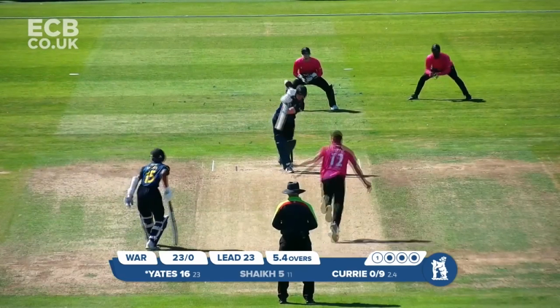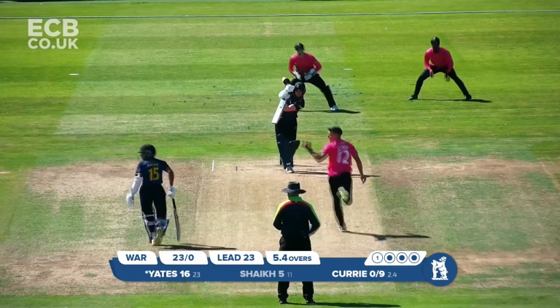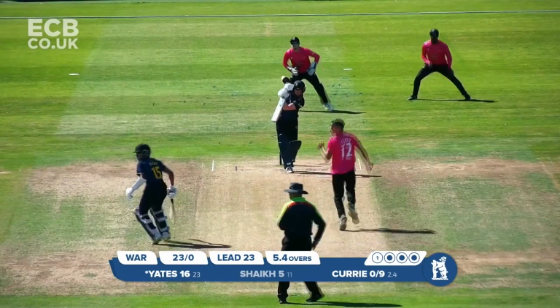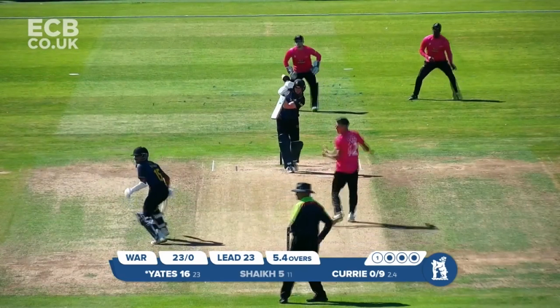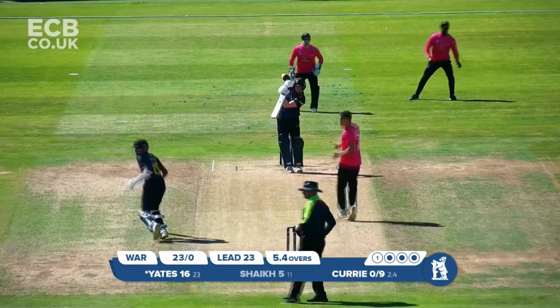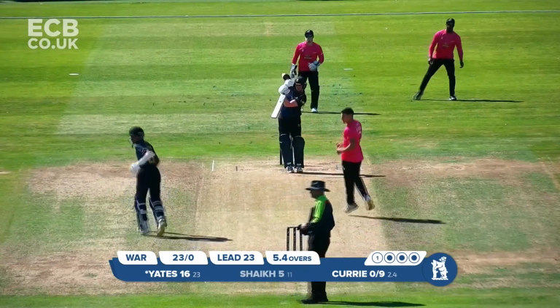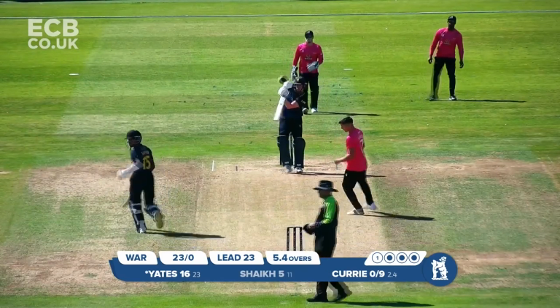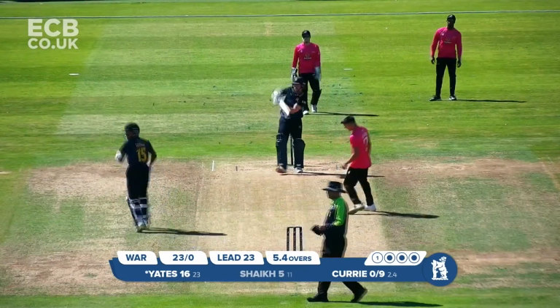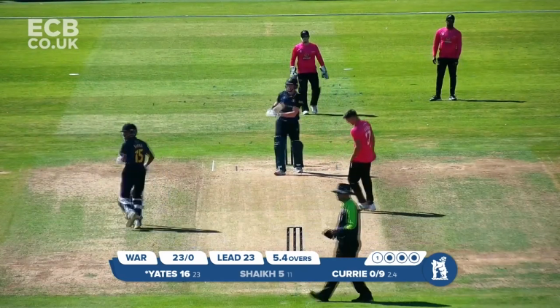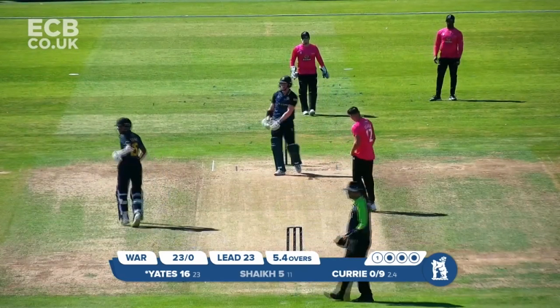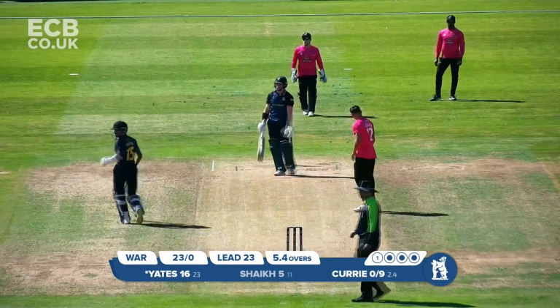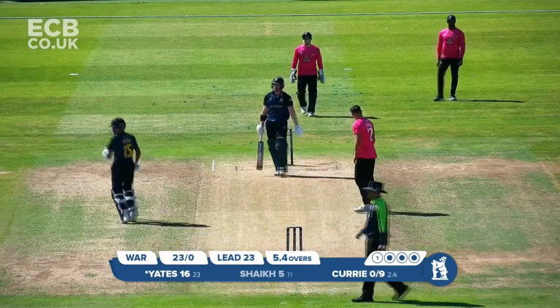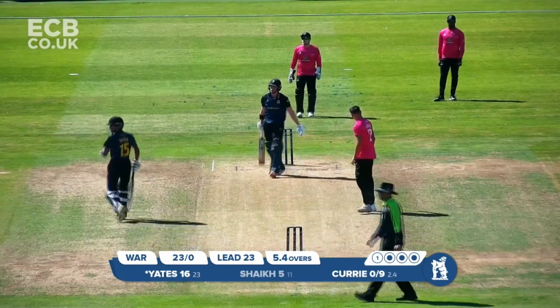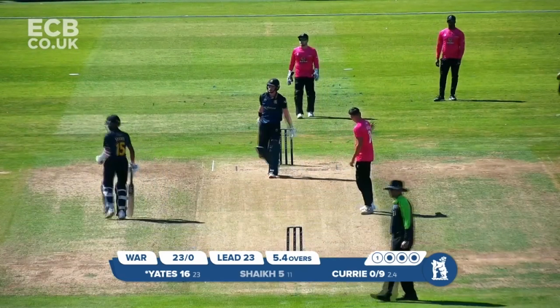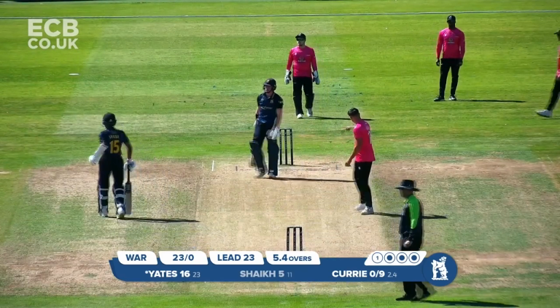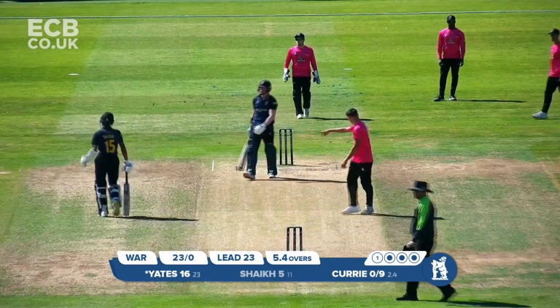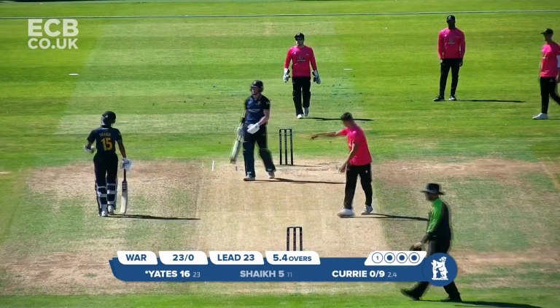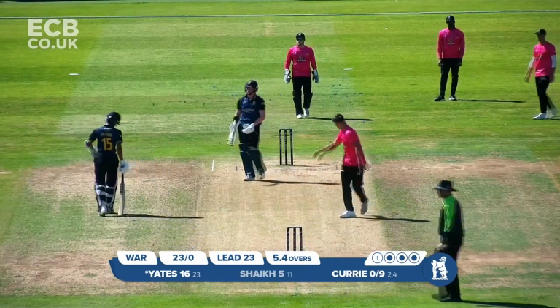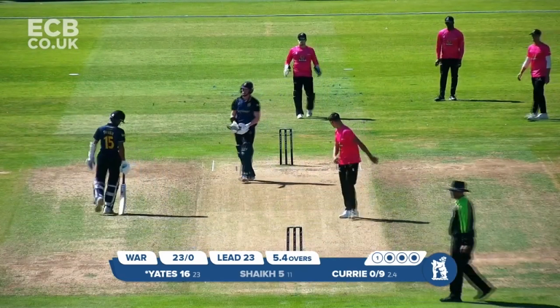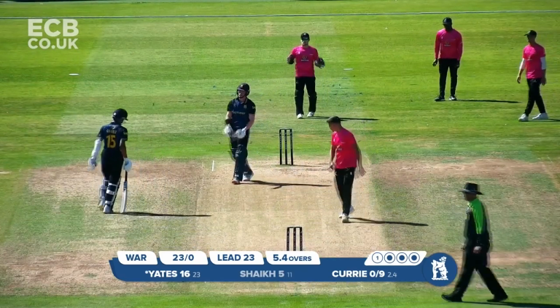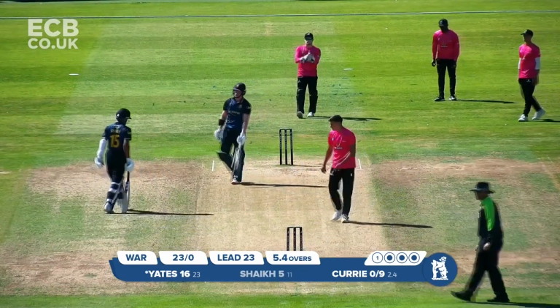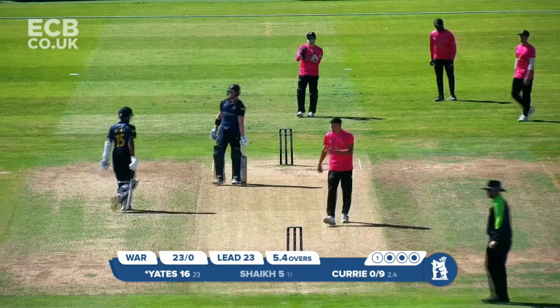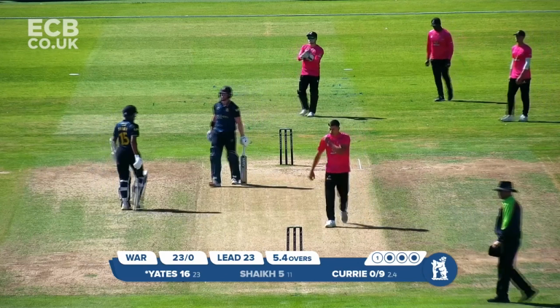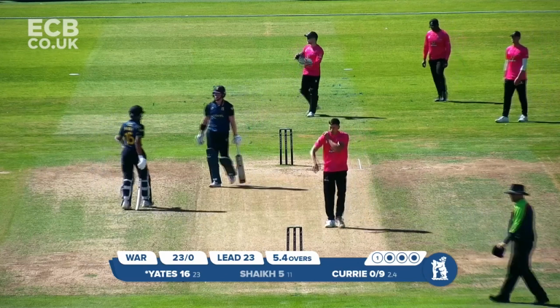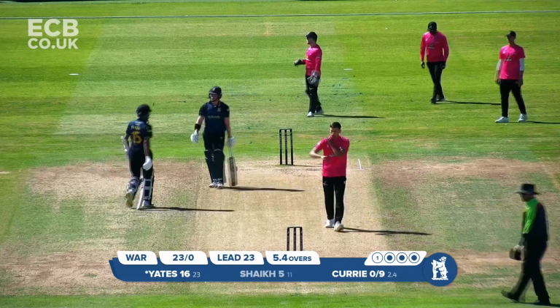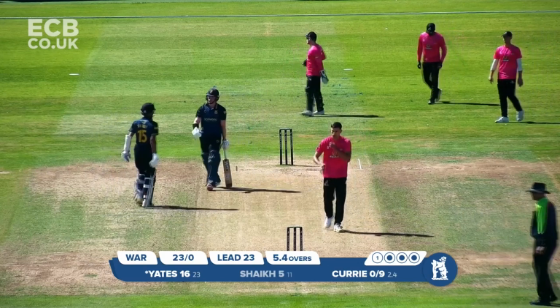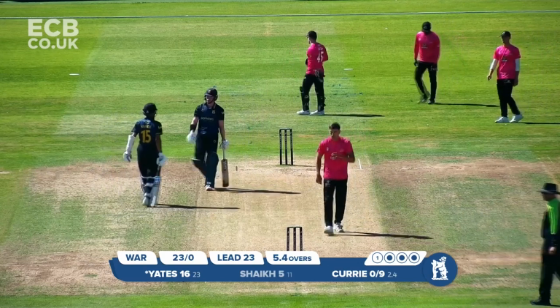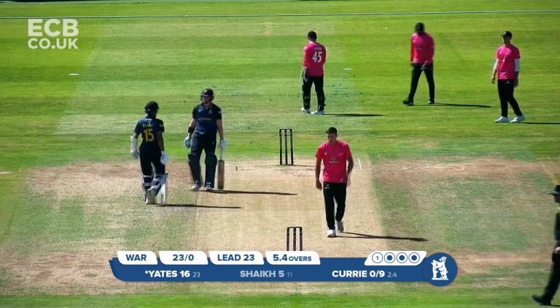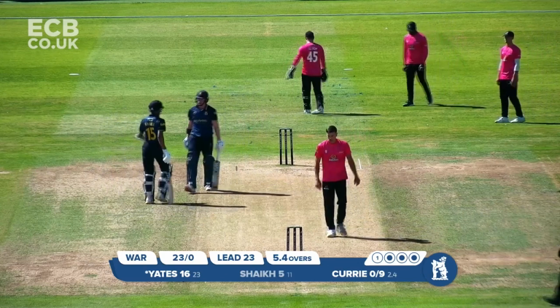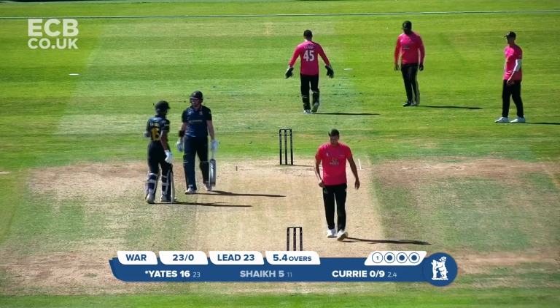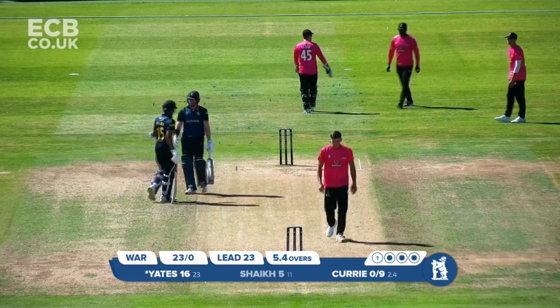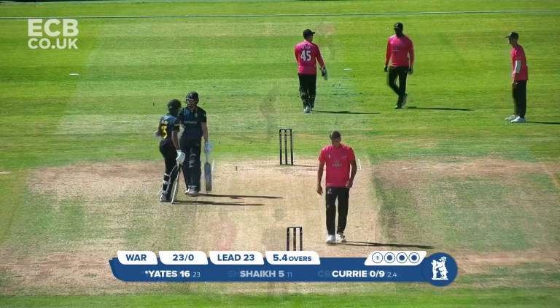That's played well — it's a good shot by Yates. It's beaten mid-on rather, and that's gone up to the boundary for four.